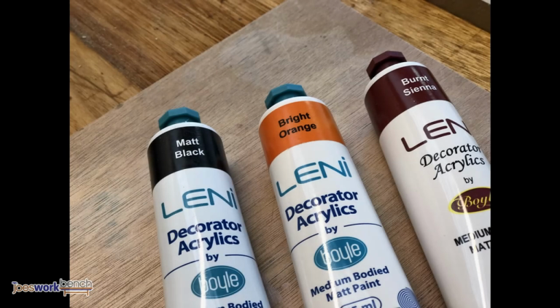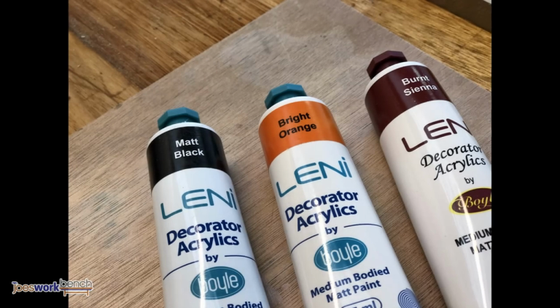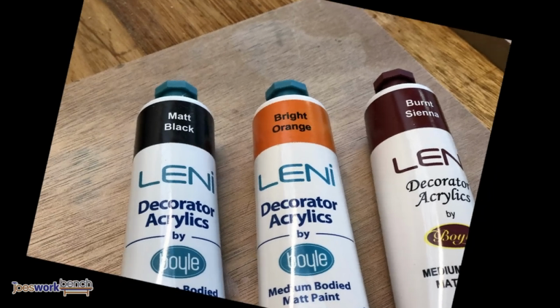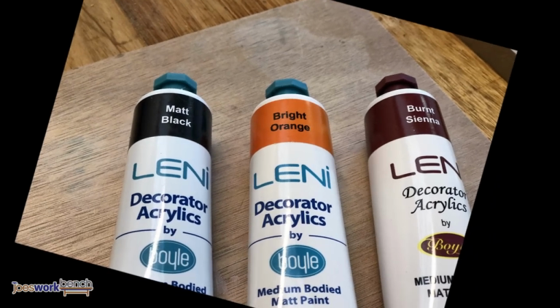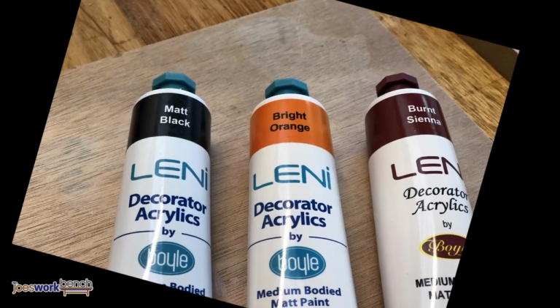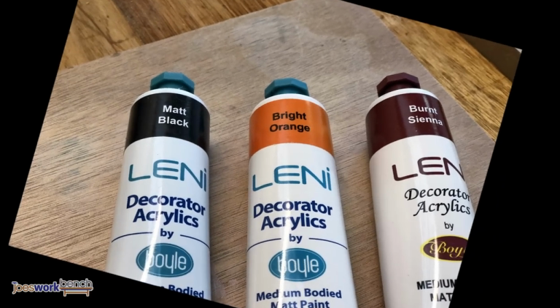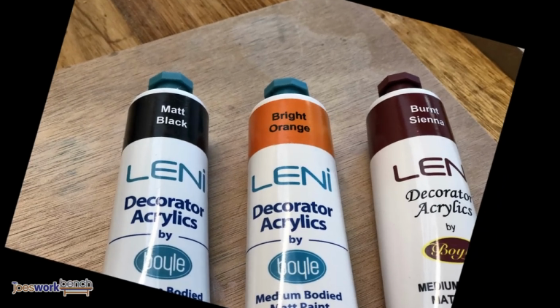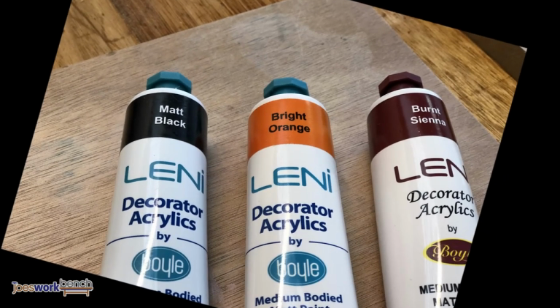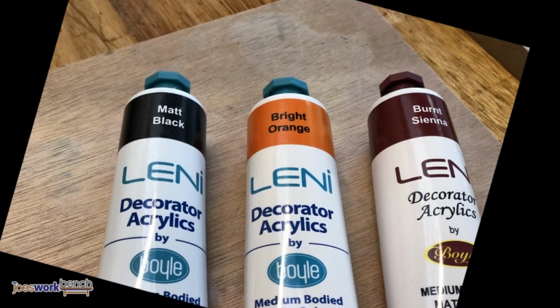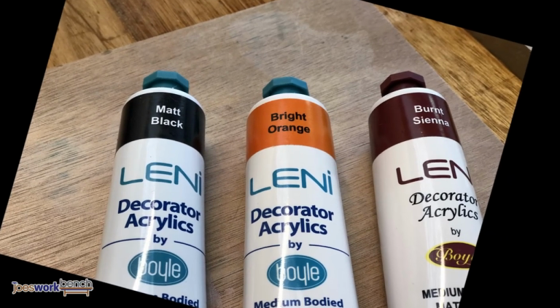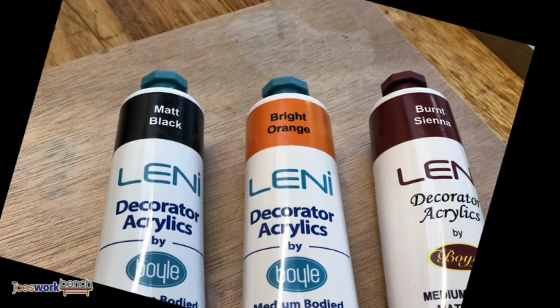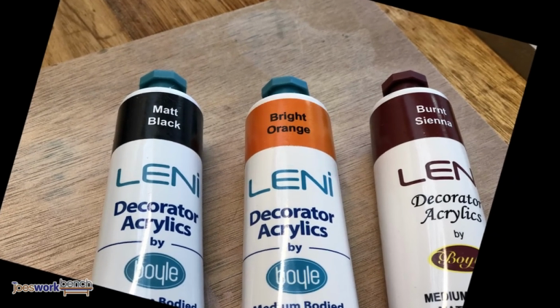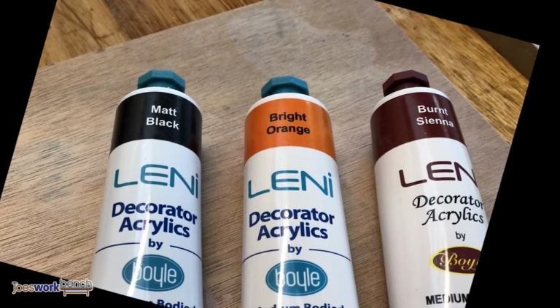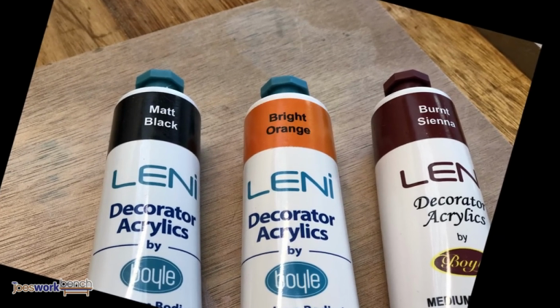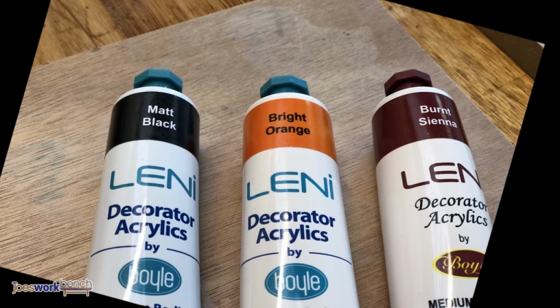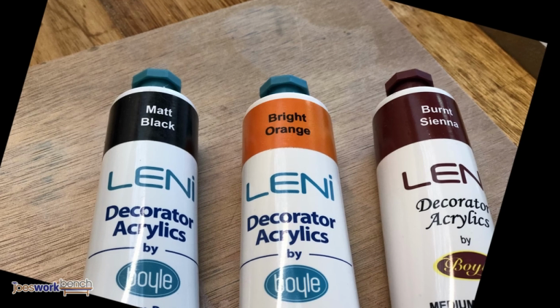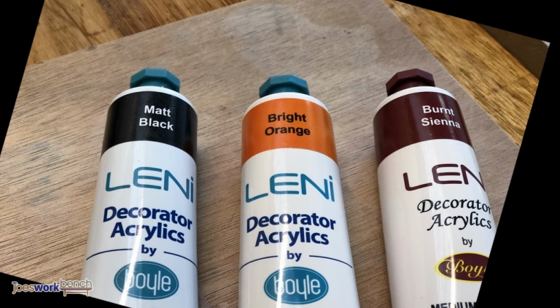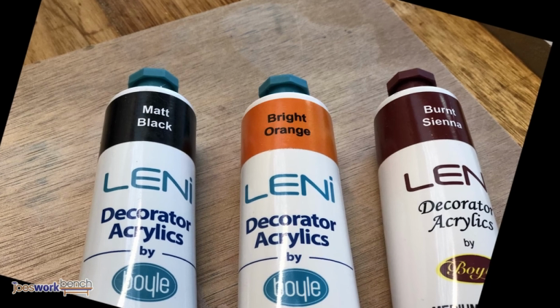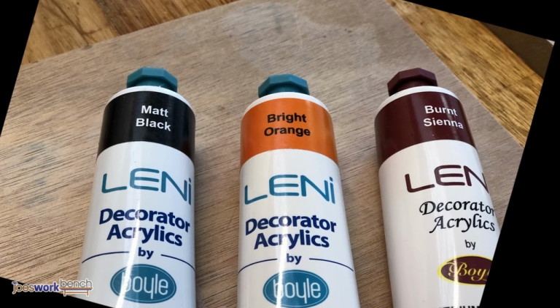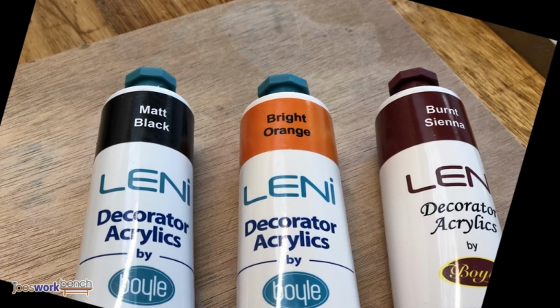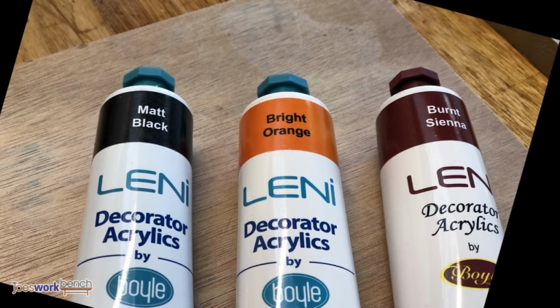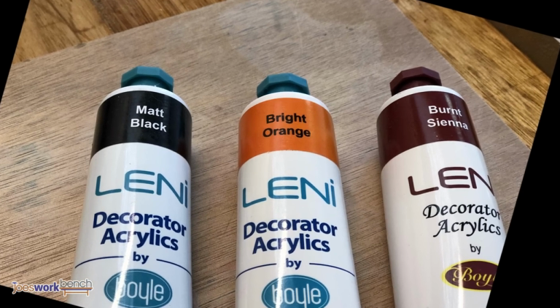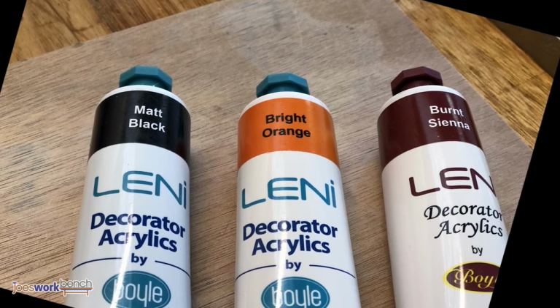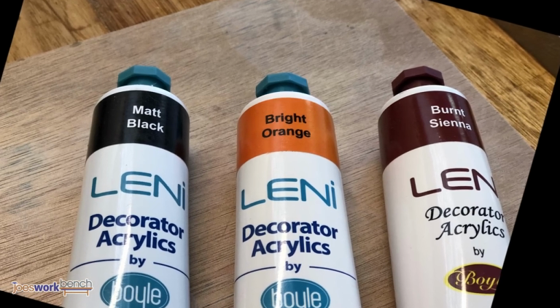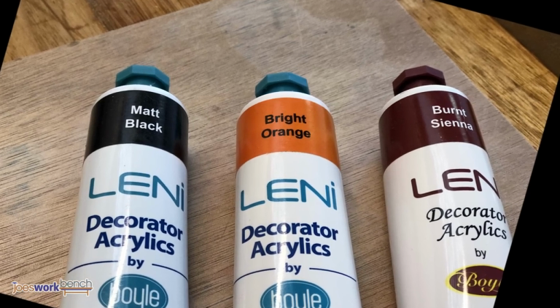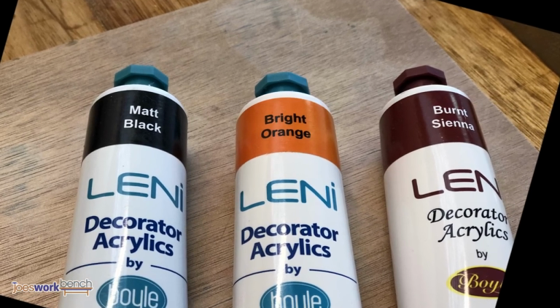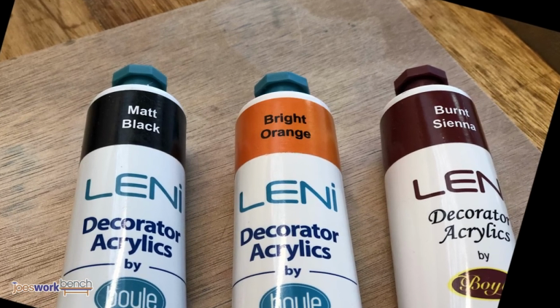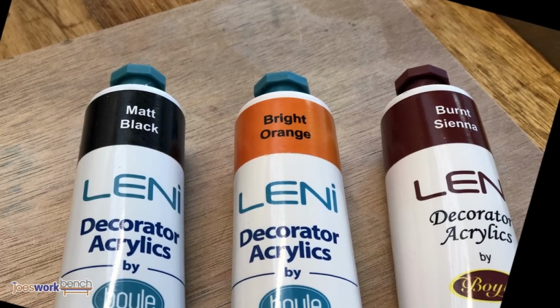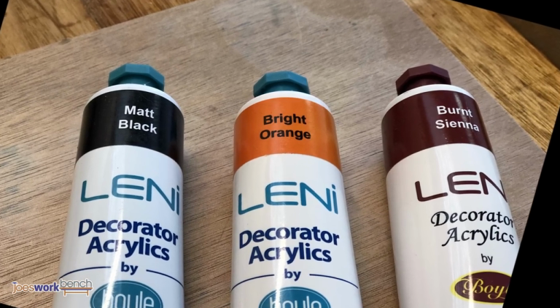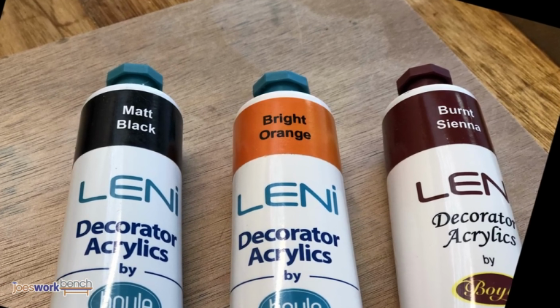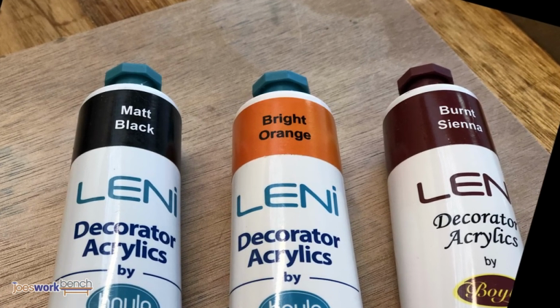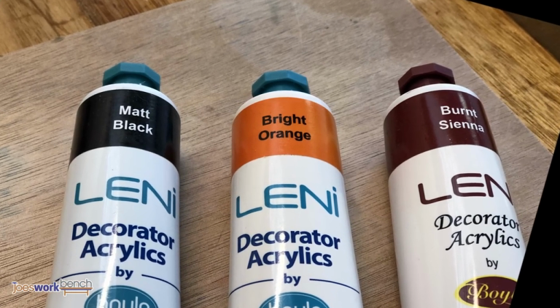The rust treatment was done with basic acrylic paints. Three colours were used: black, orange and brown.